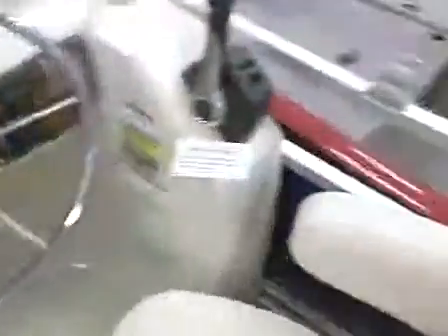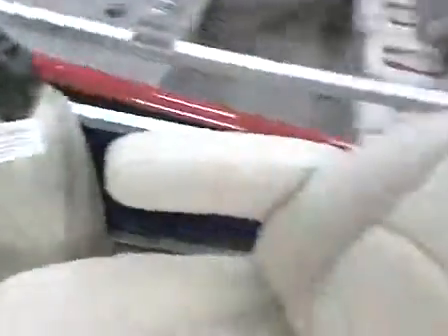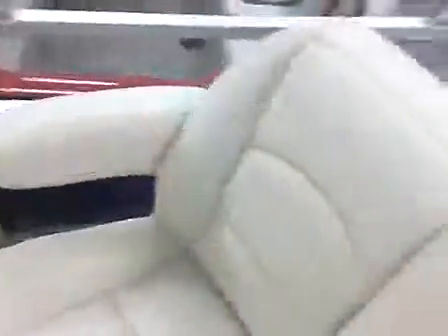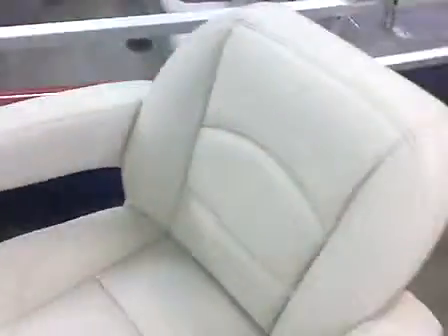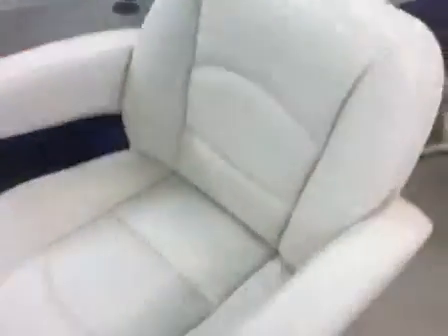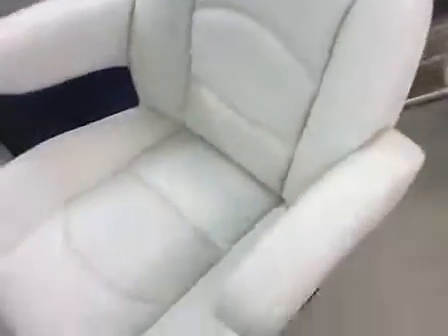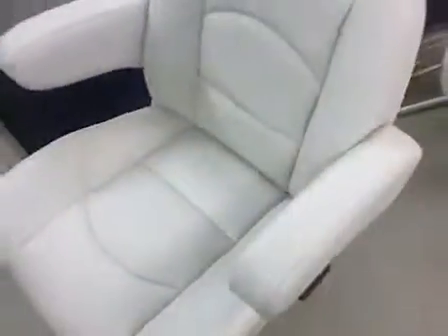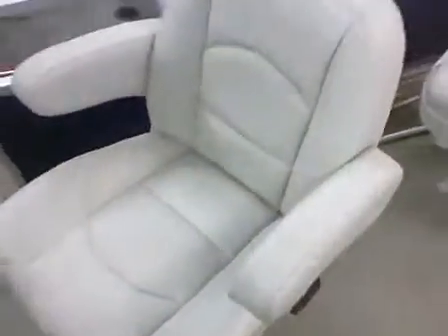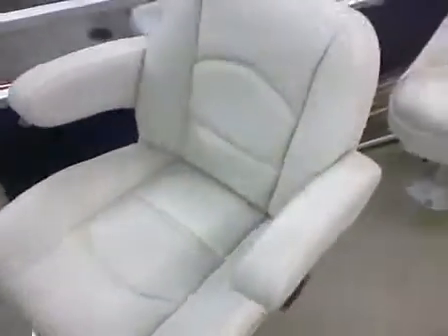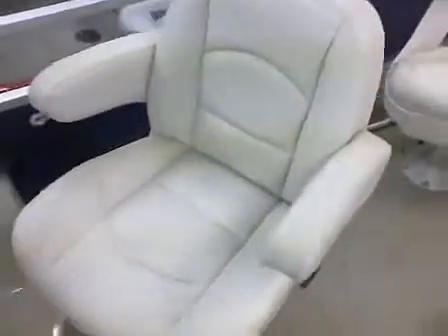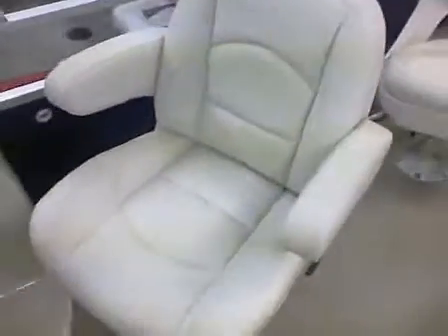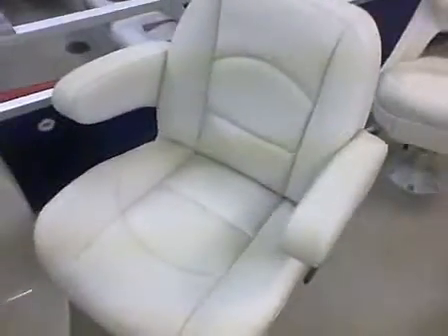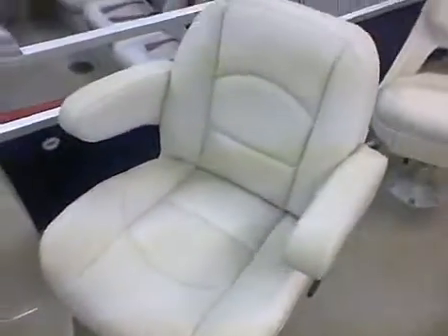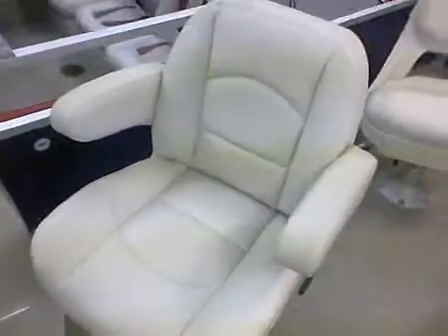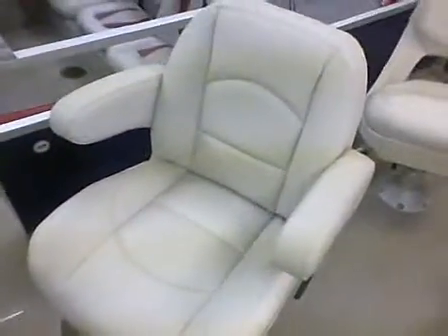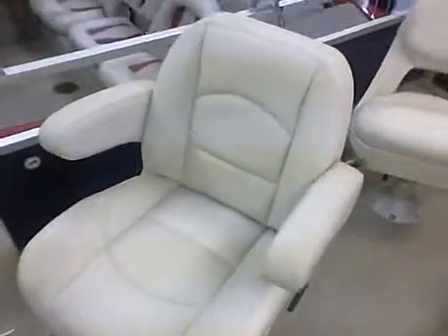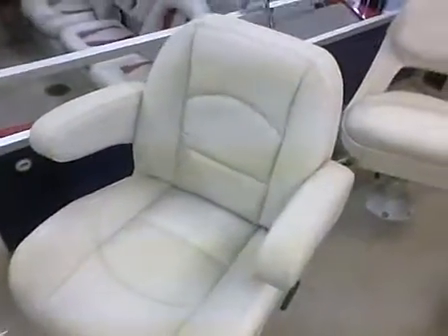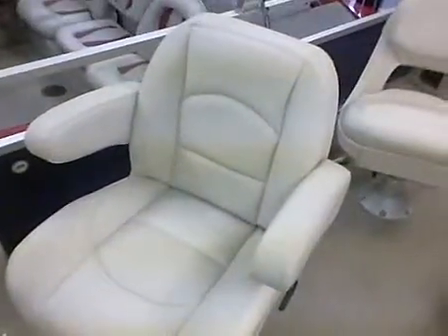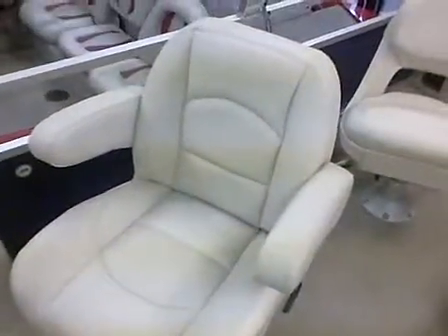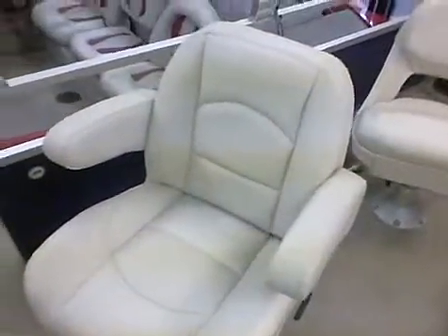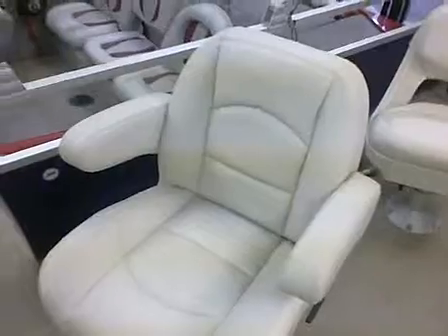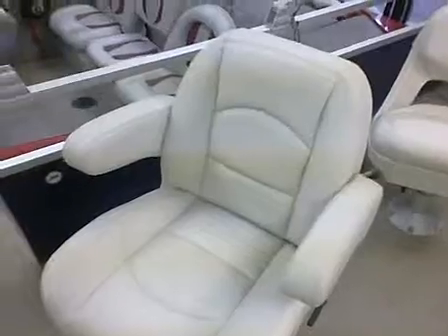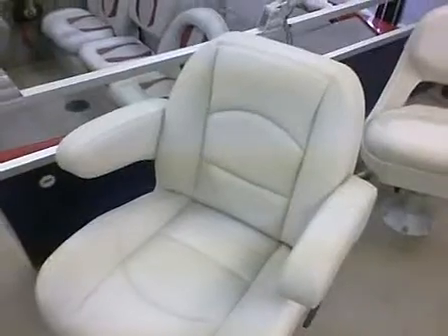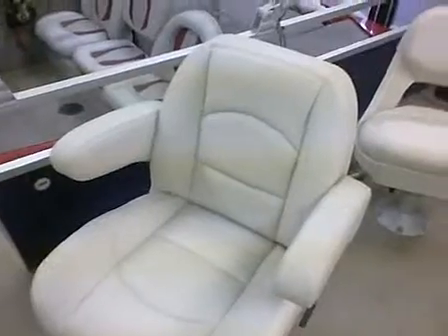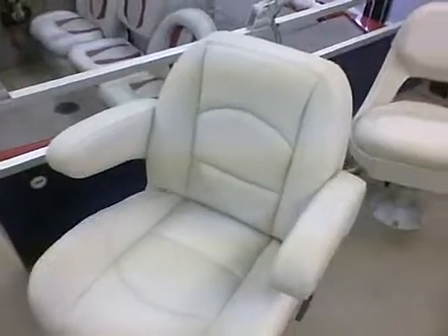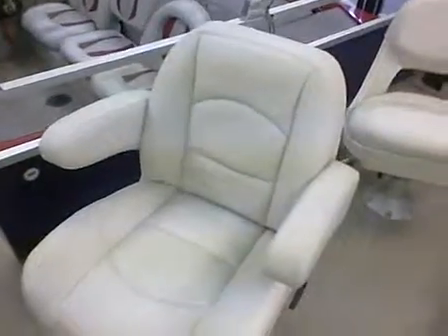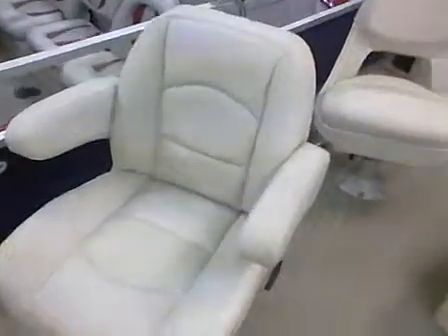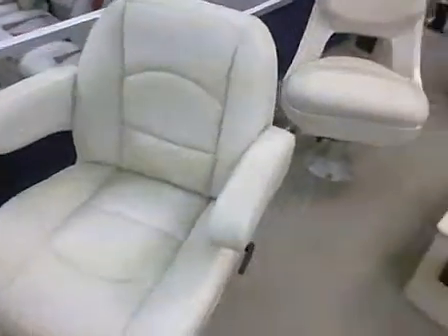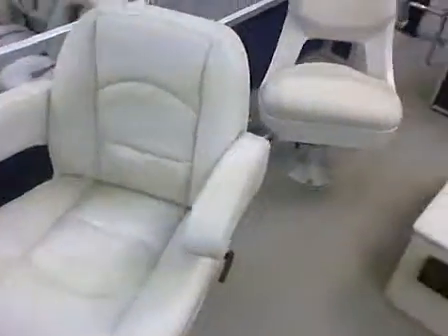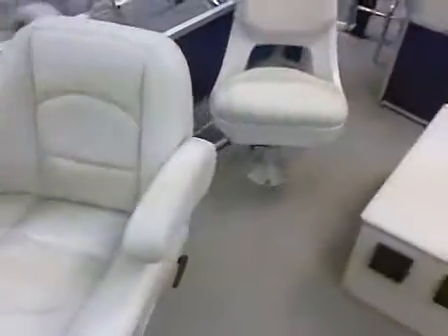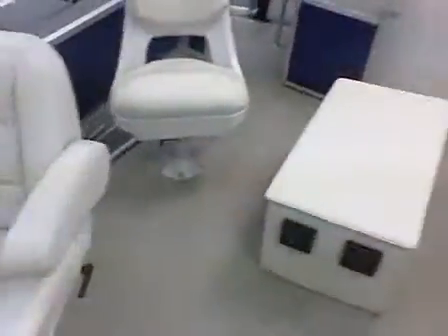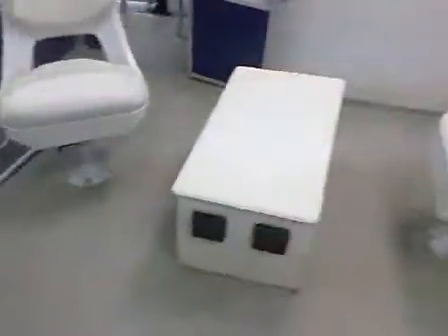Captain's chair does have the armrest. And the boat comes with a full cover.